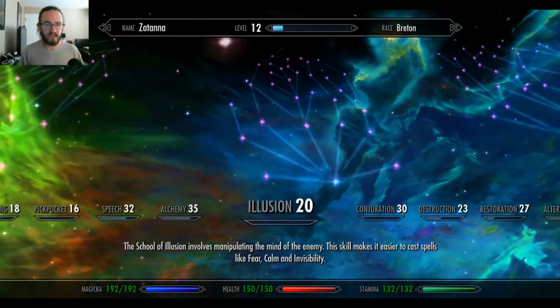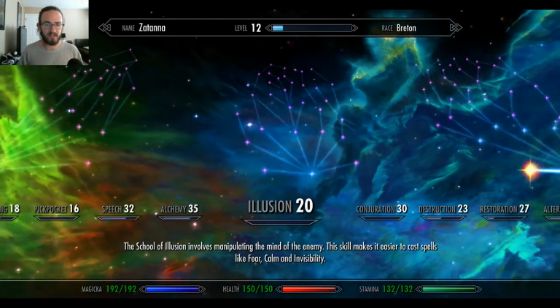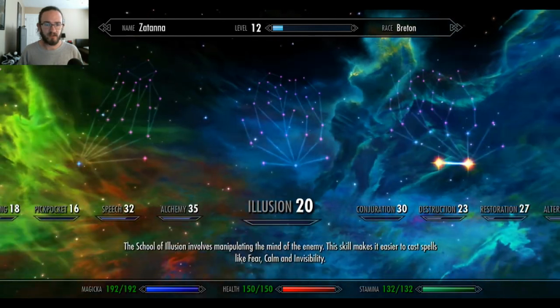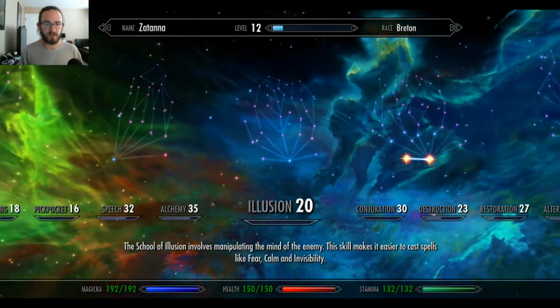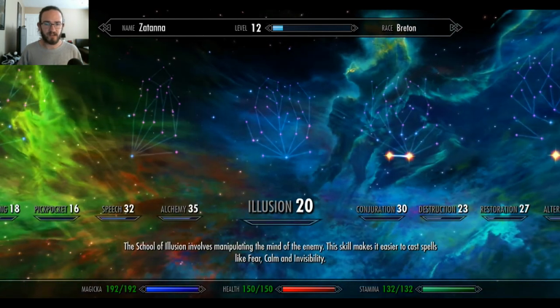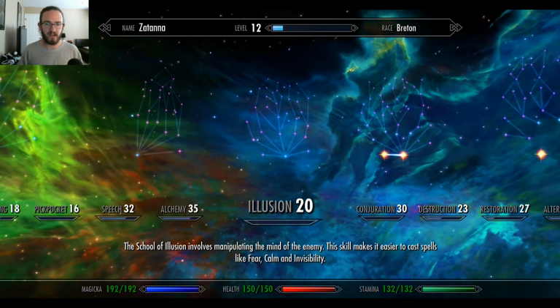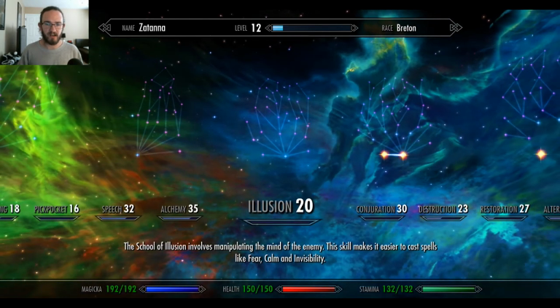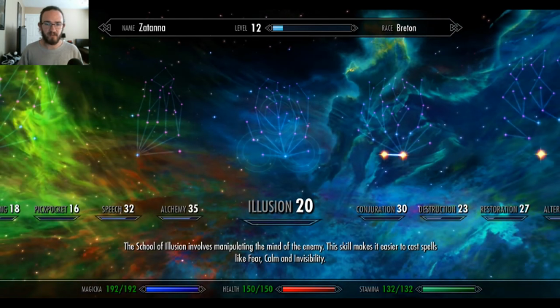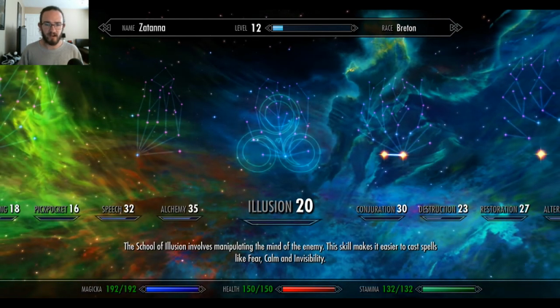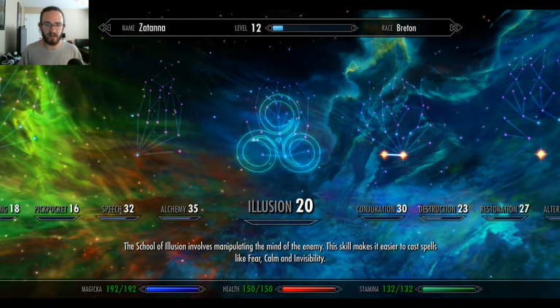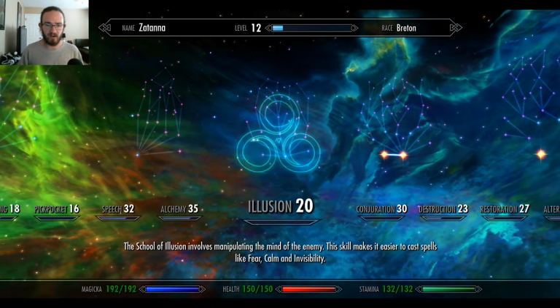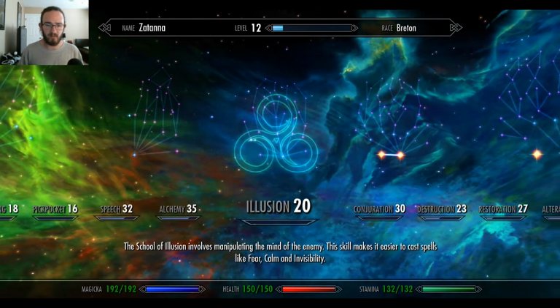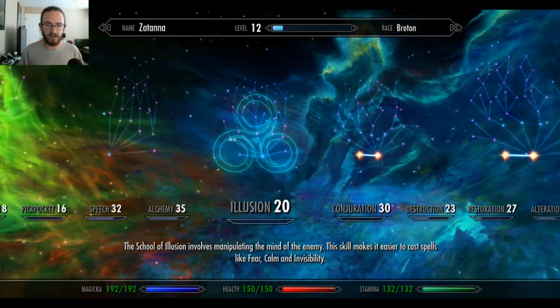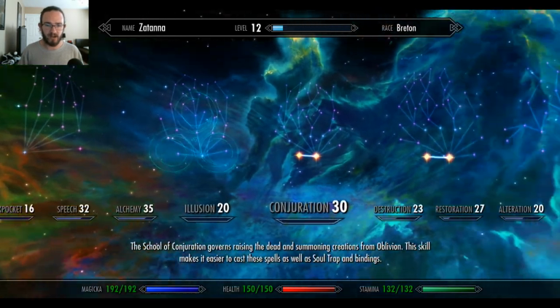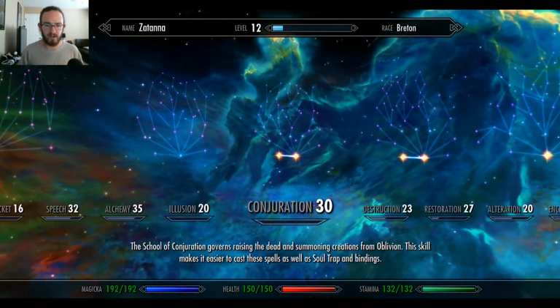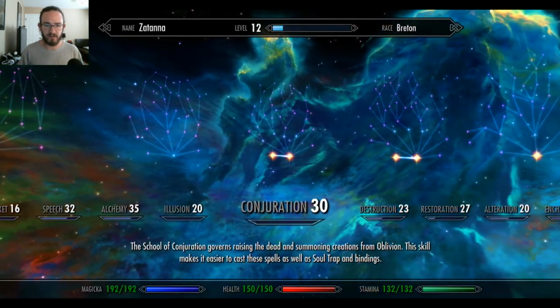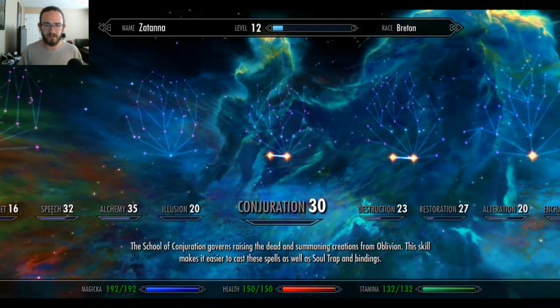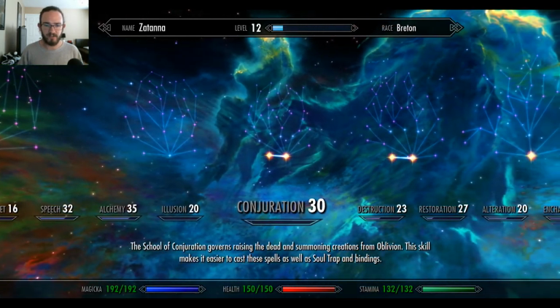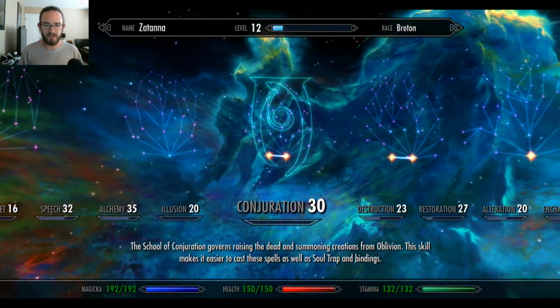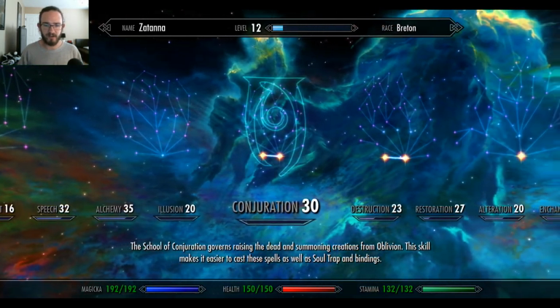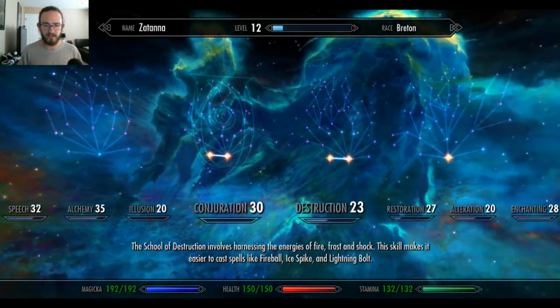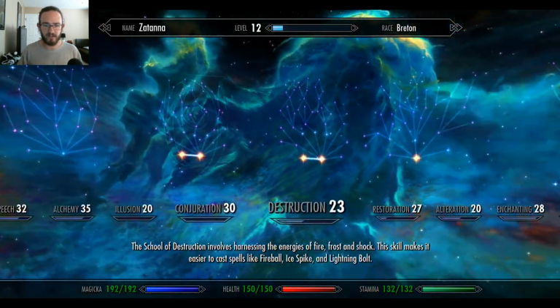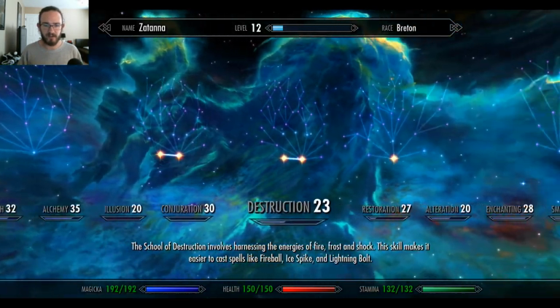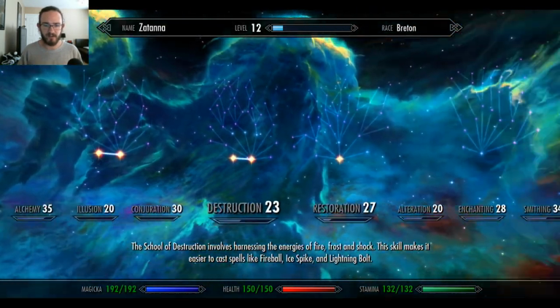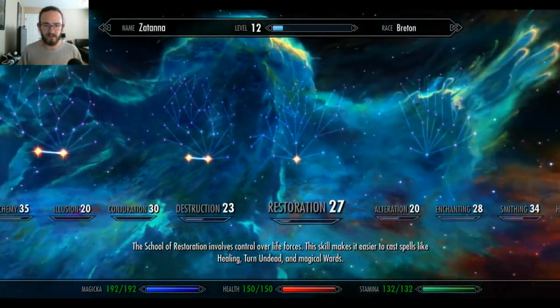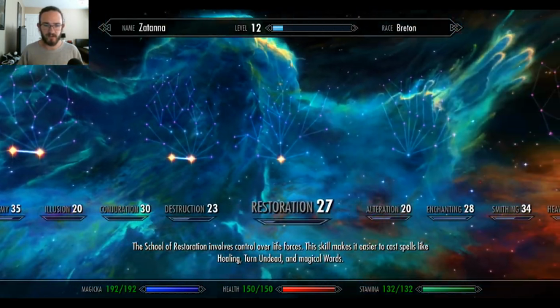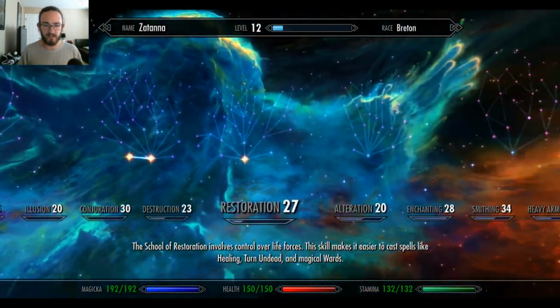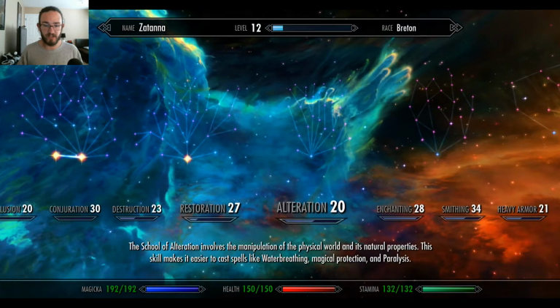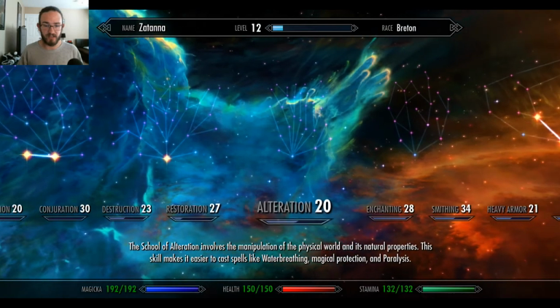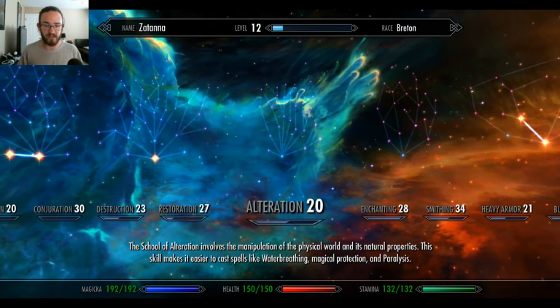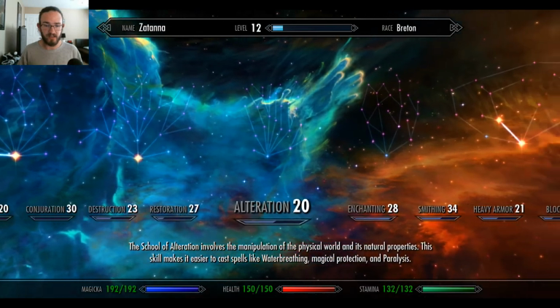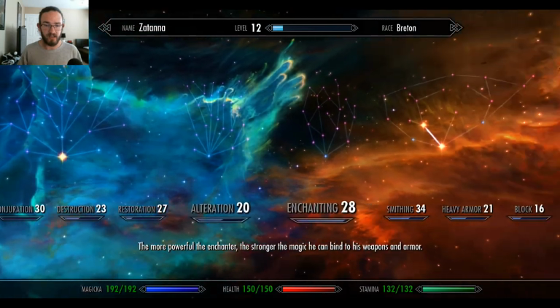So that is Illusion — god, we've got a long way to go. Conjuration, Destruction, Restoration, Alteration, Enchanting.